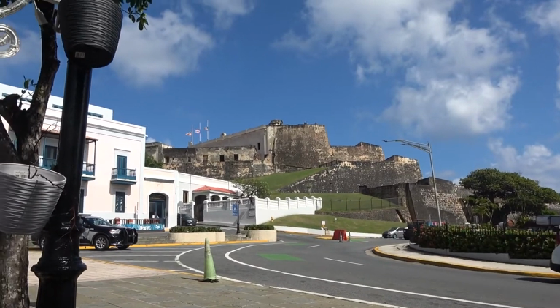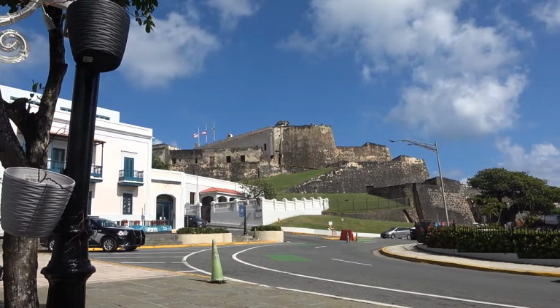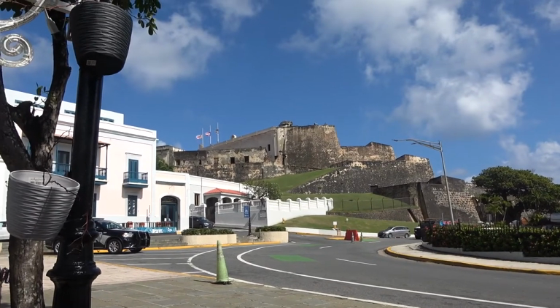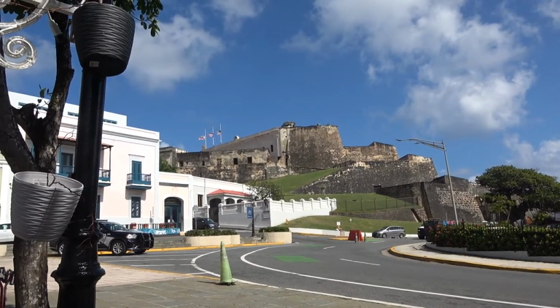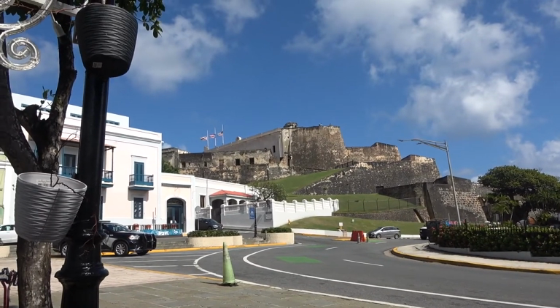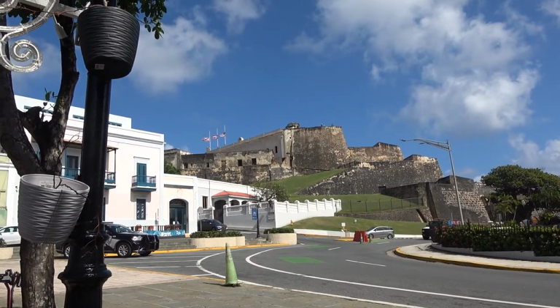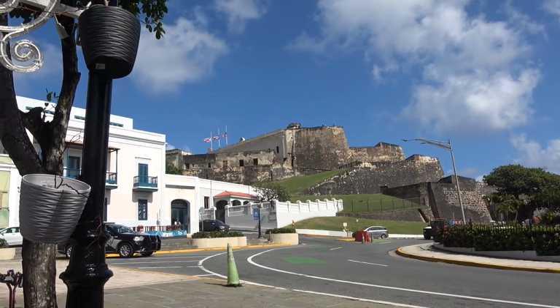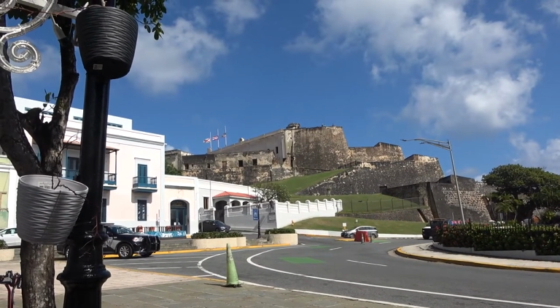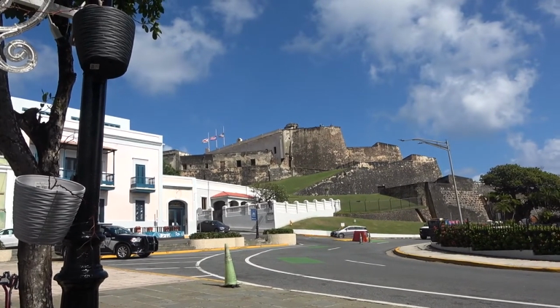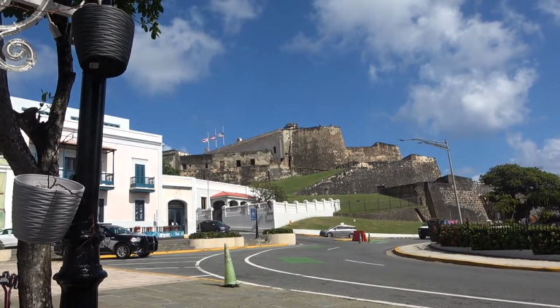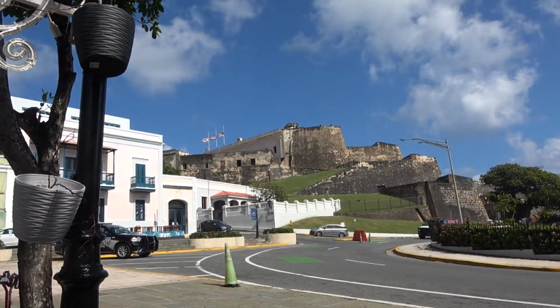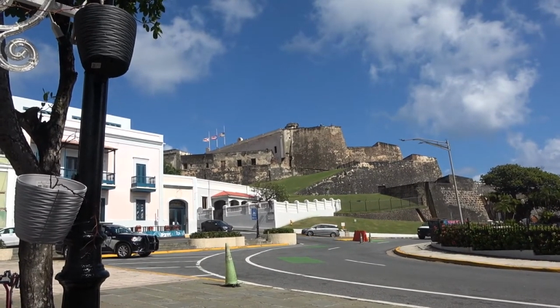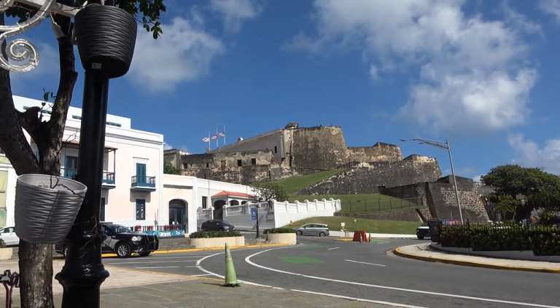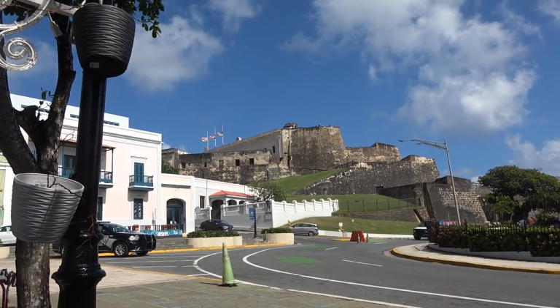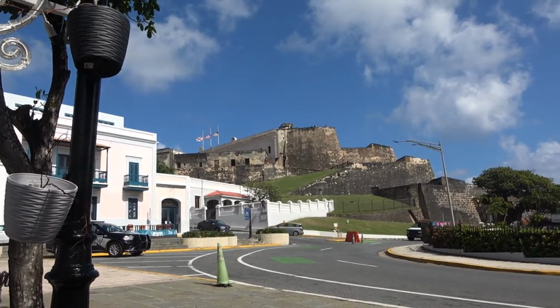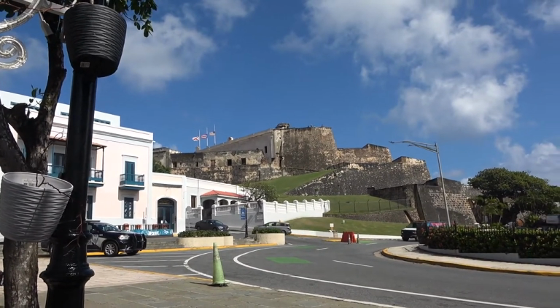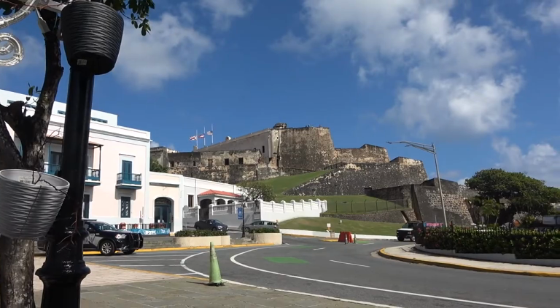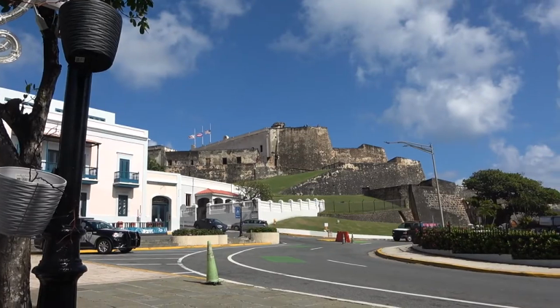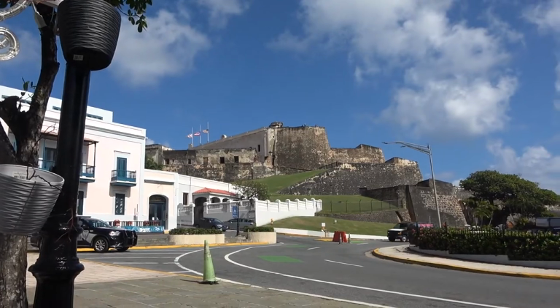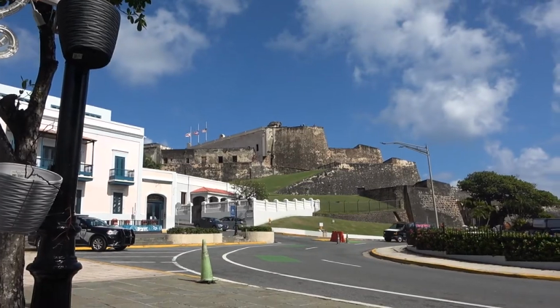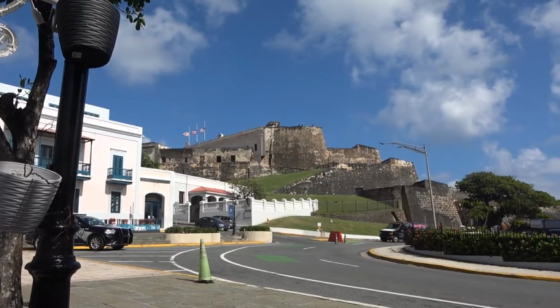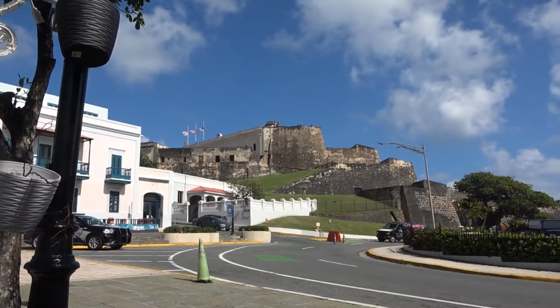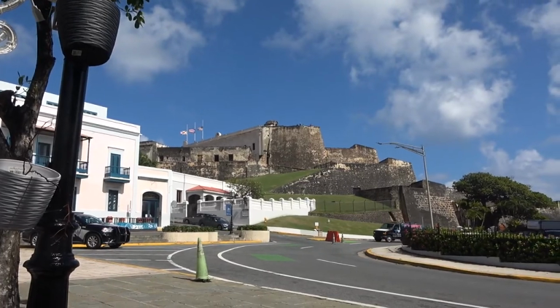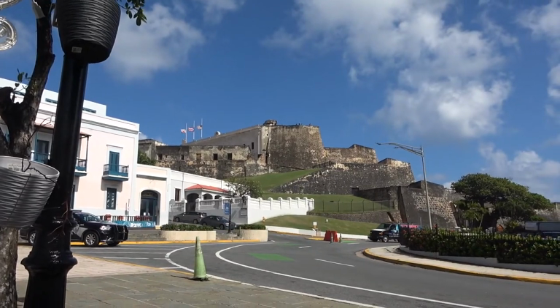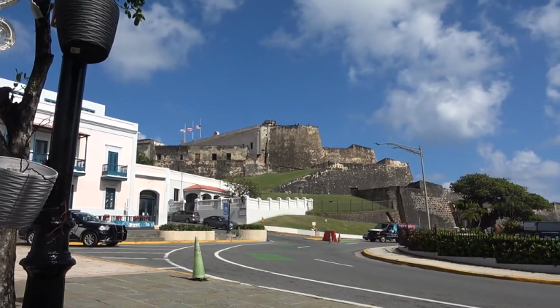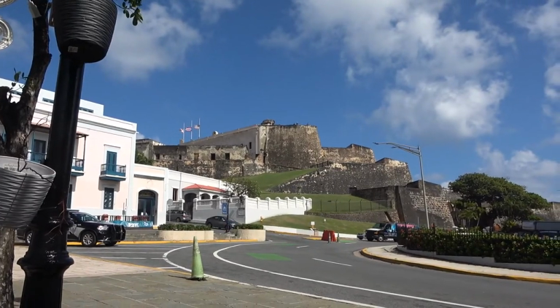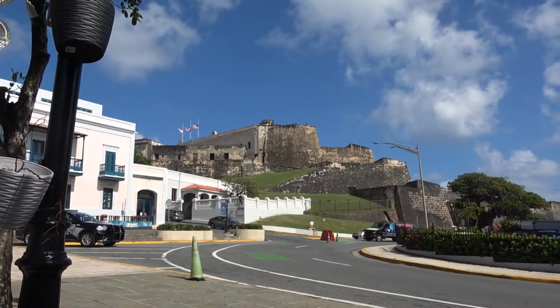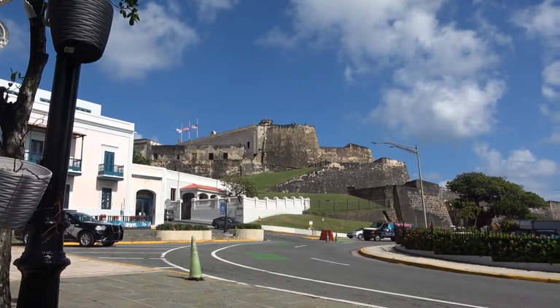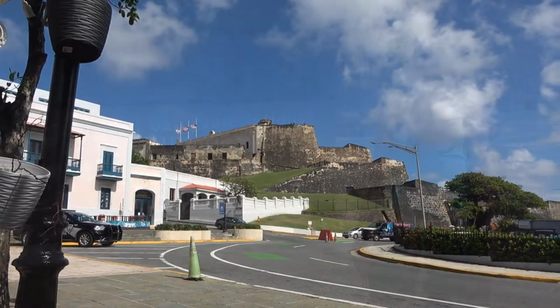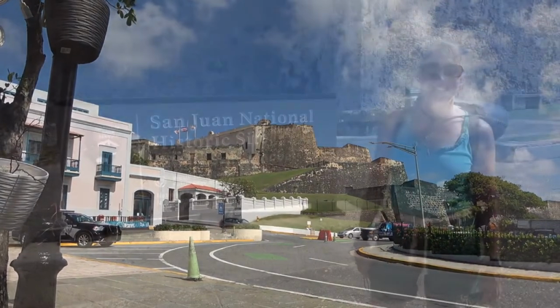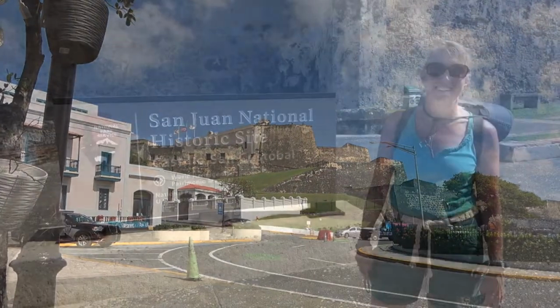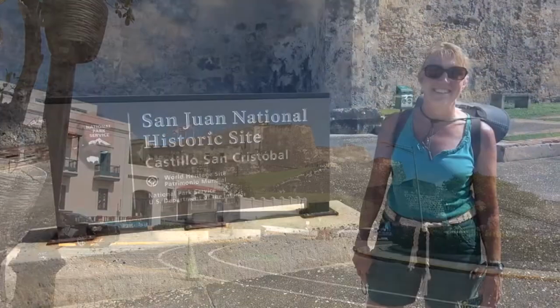I think it's Castillo San Cristobal. Yes — Castillo San Cristobal.